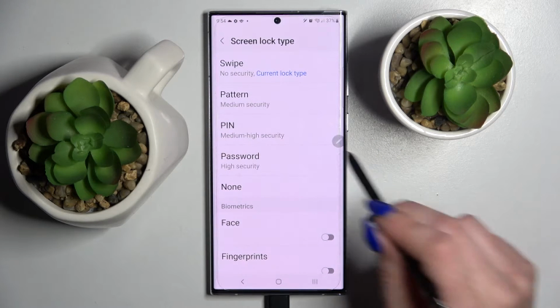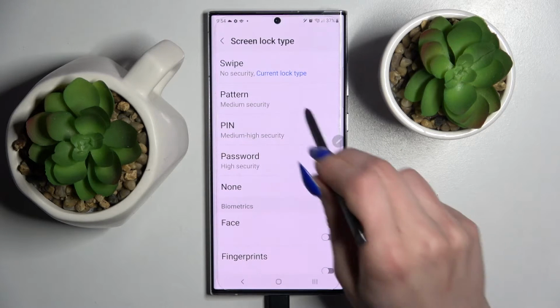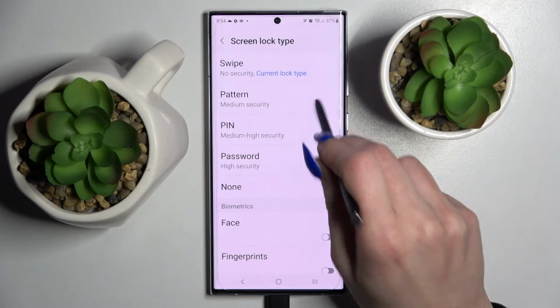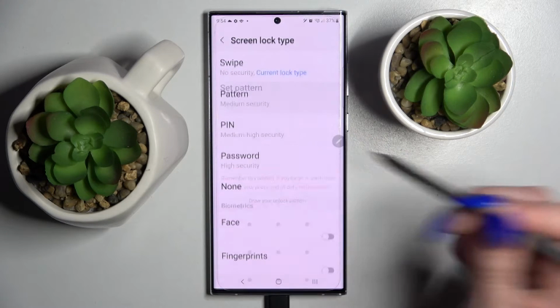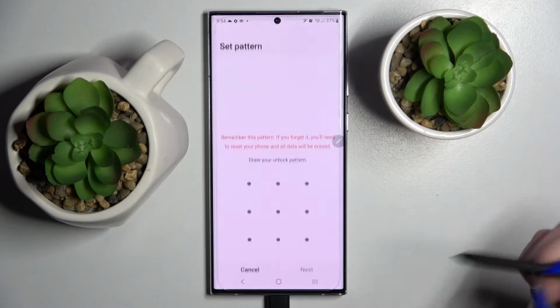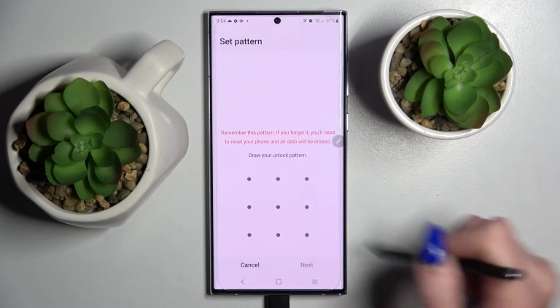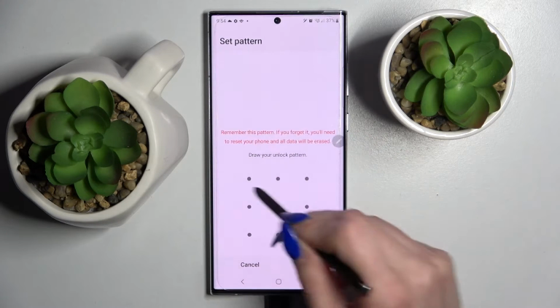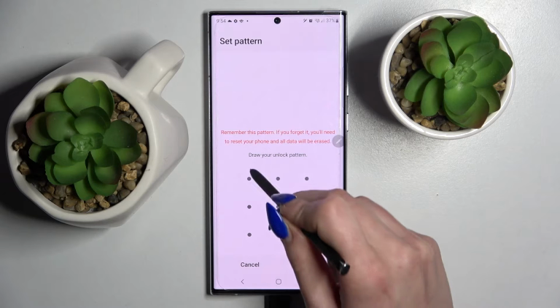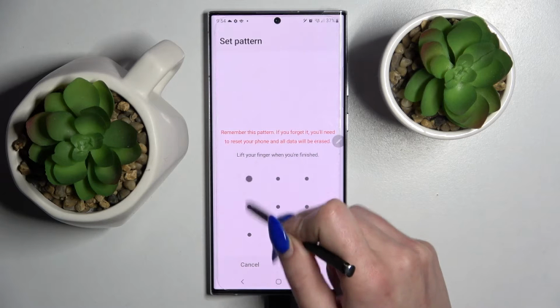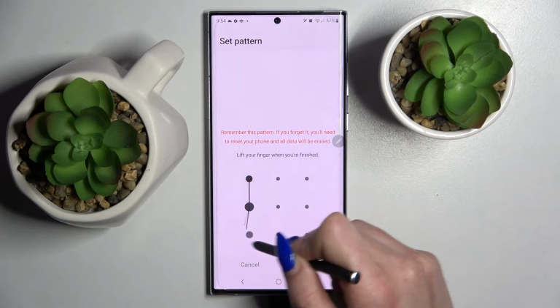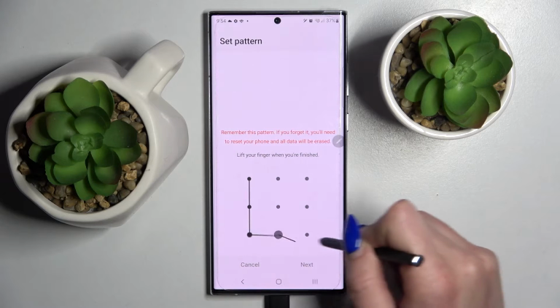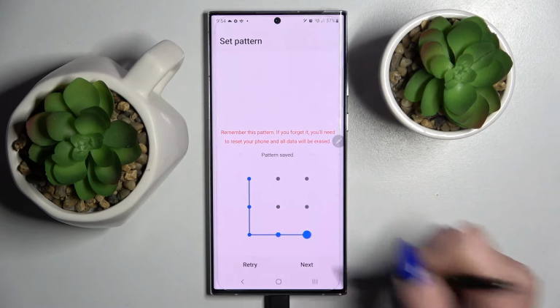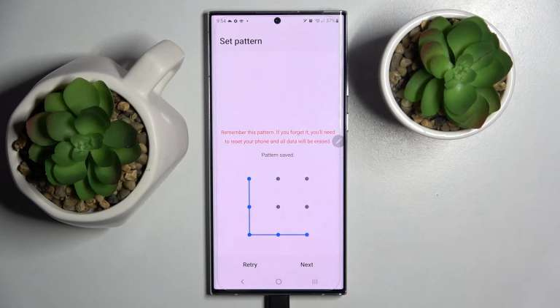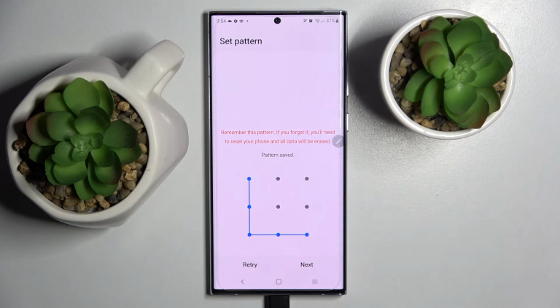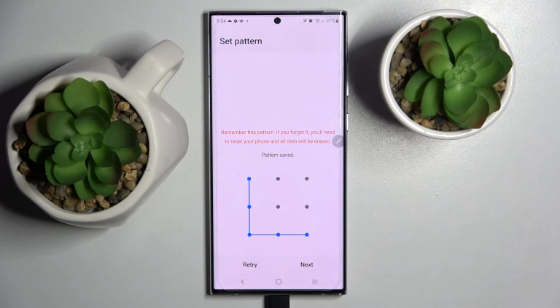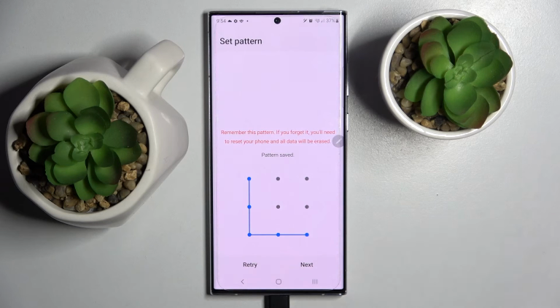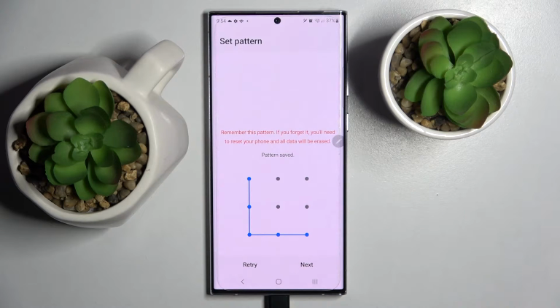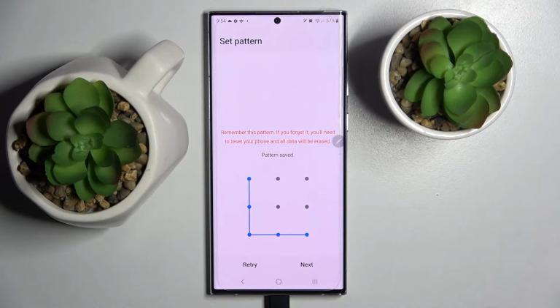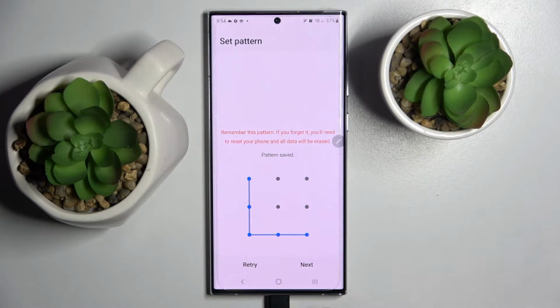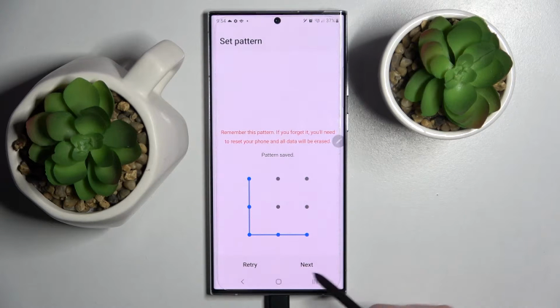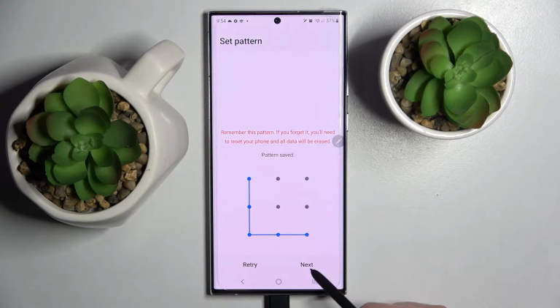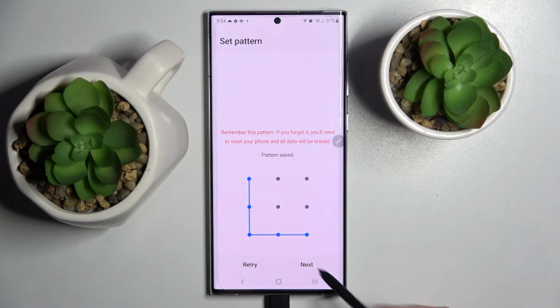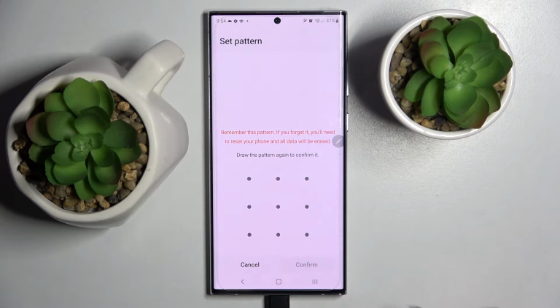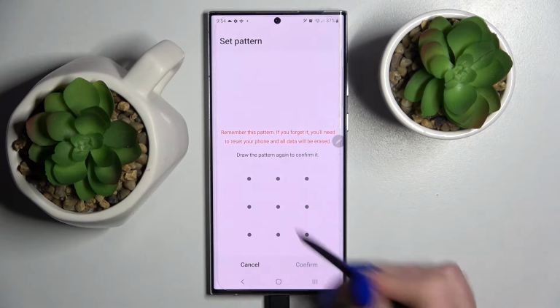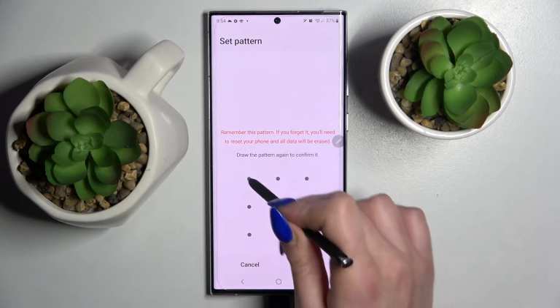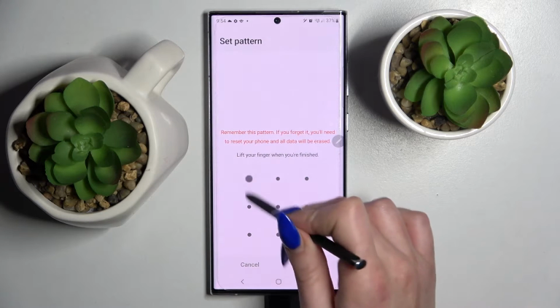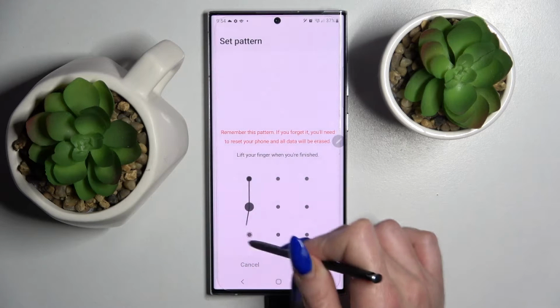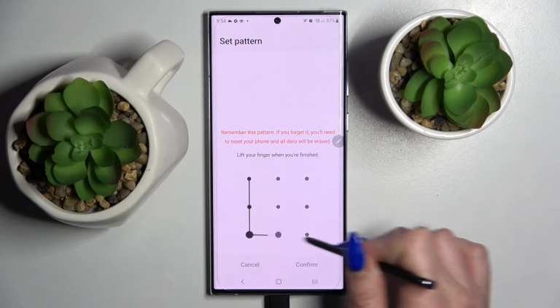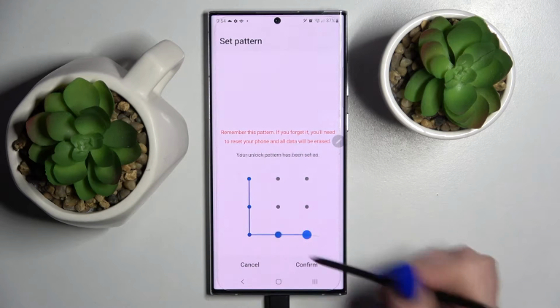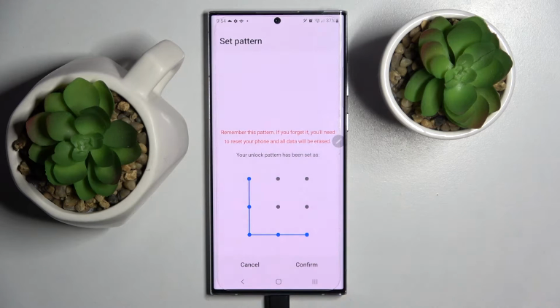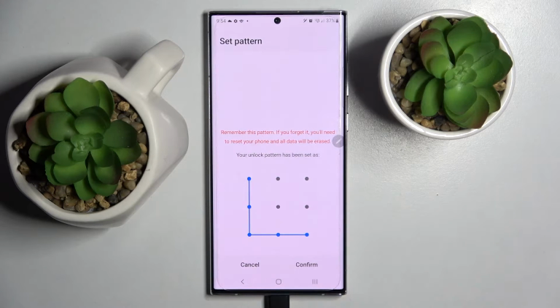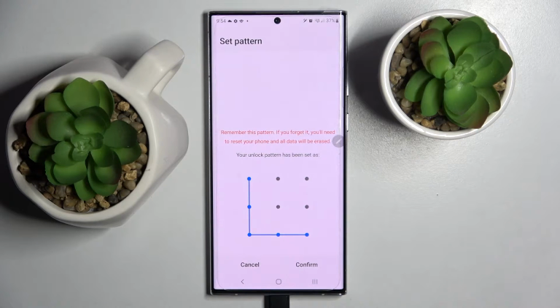I will go with pattern, so I have to click on it and enter my pattern. Now select next and repeat your lock-in method.